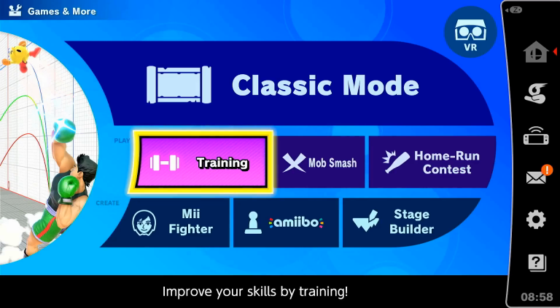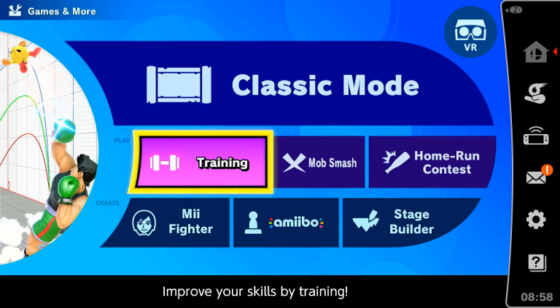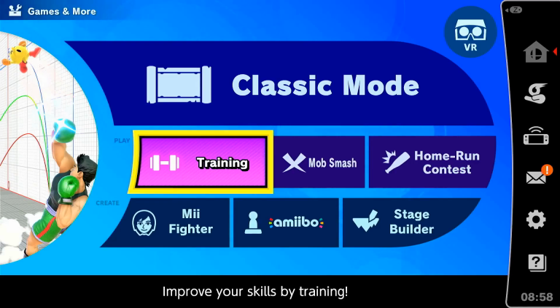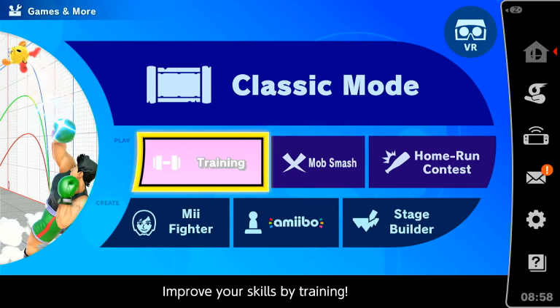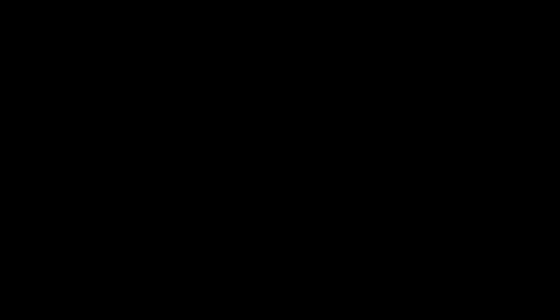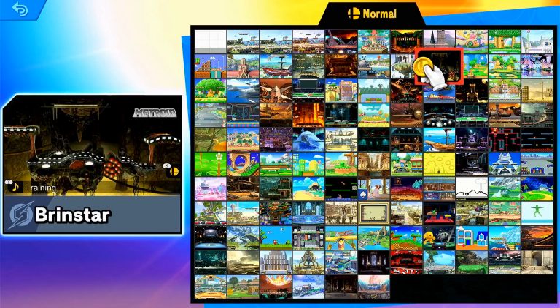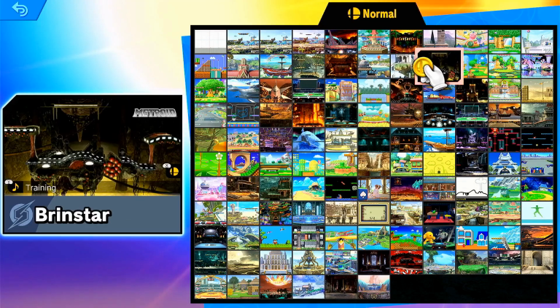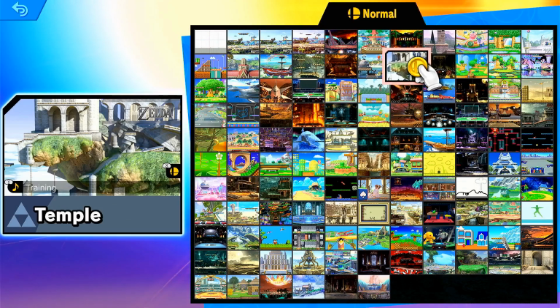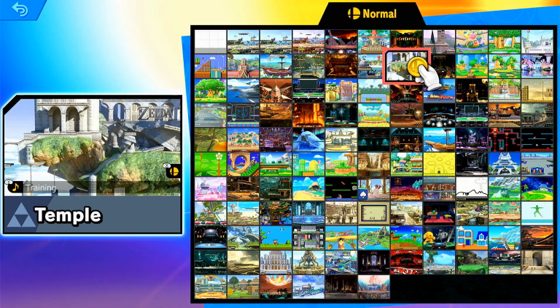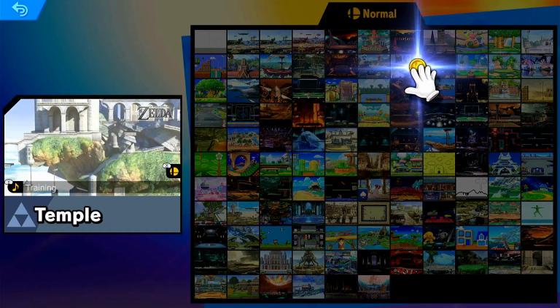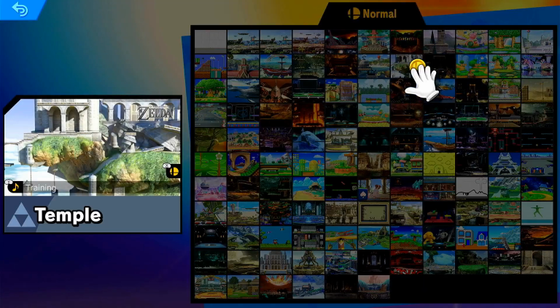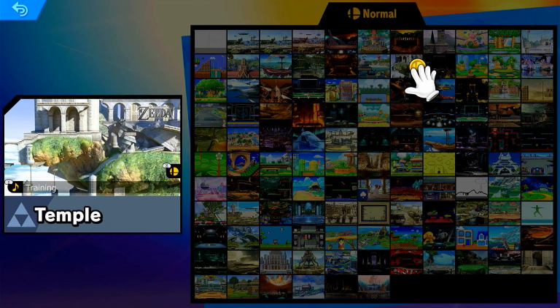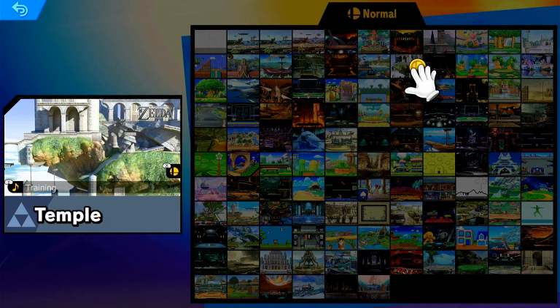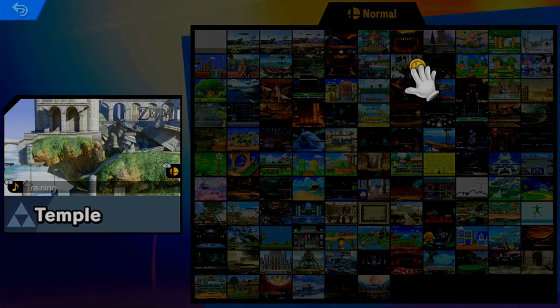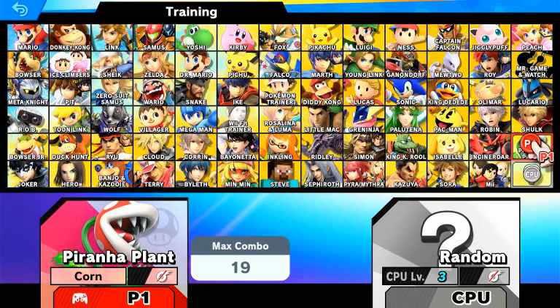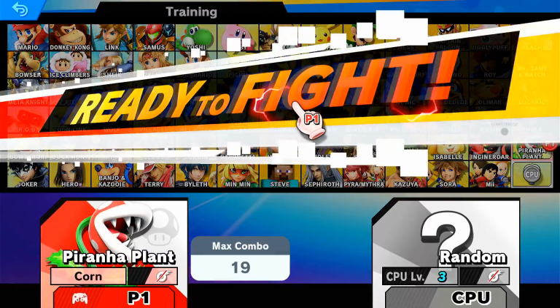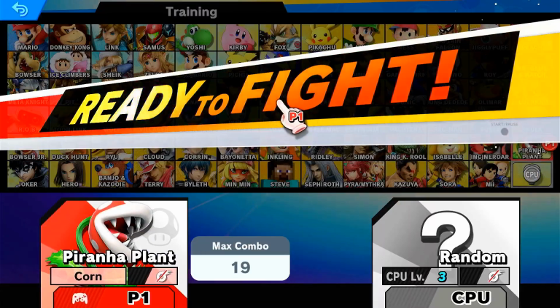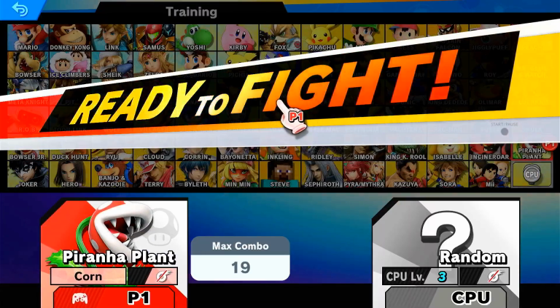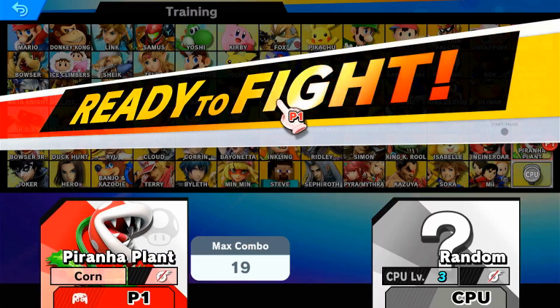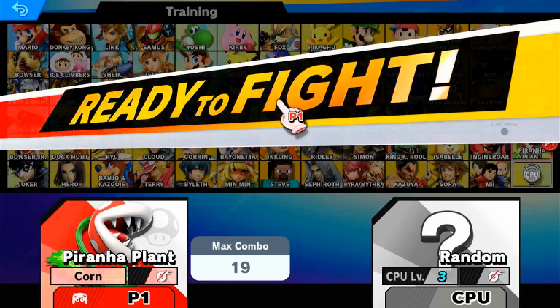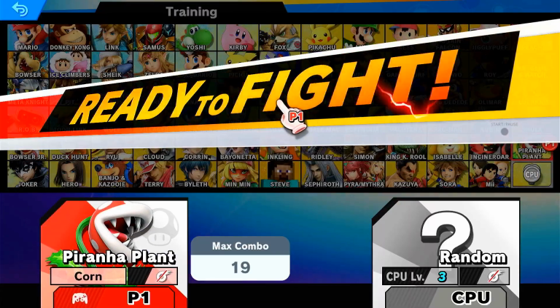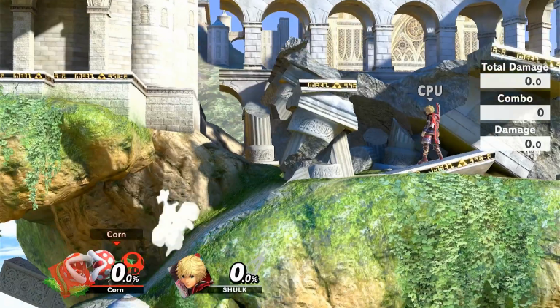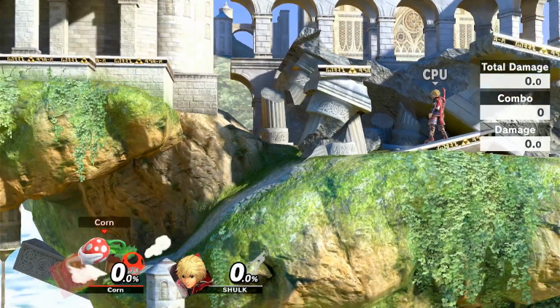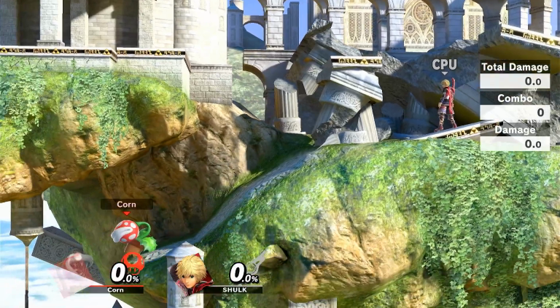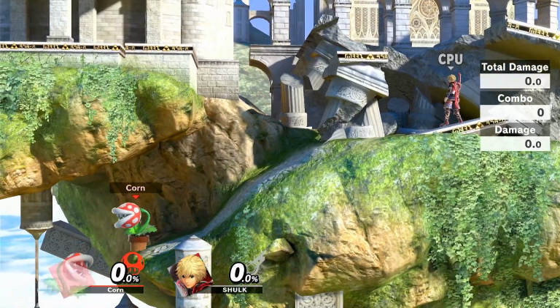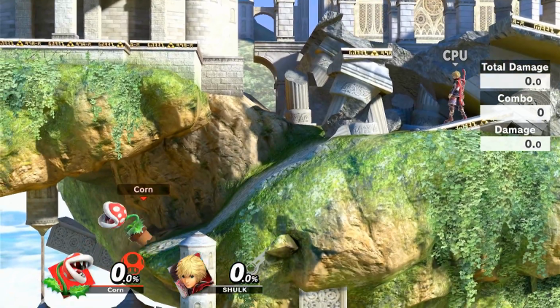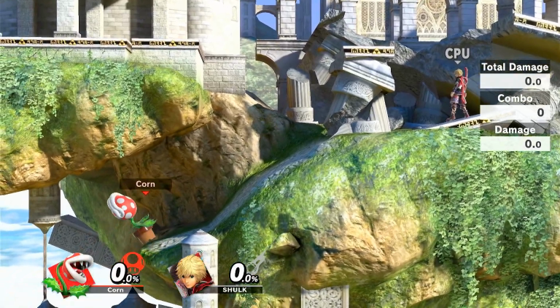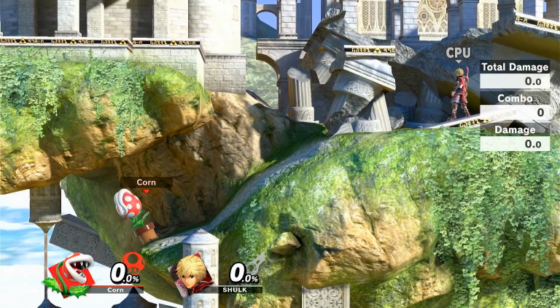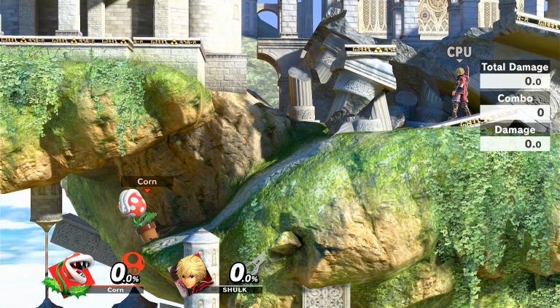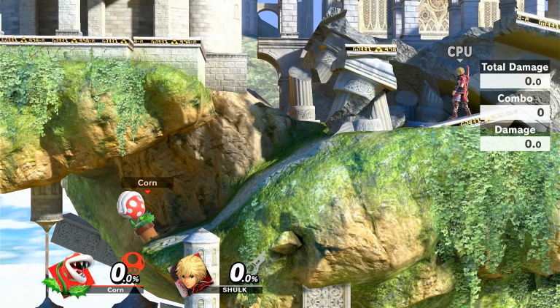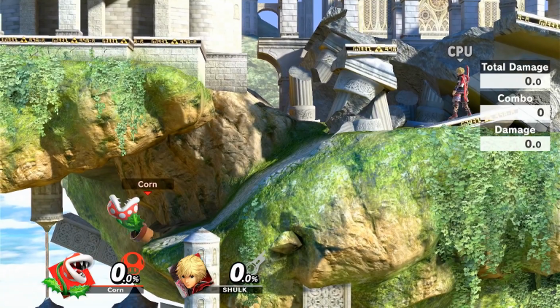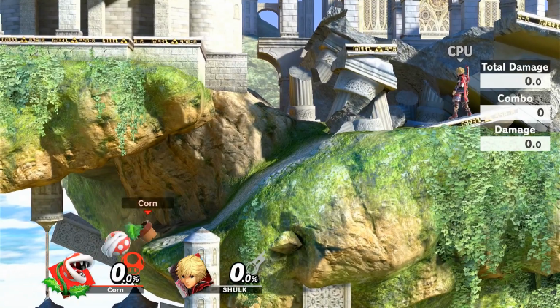In training mode, go to Hyrule Temple, pick Plant, and go to the edge of the tunnel leading to the bottom level.